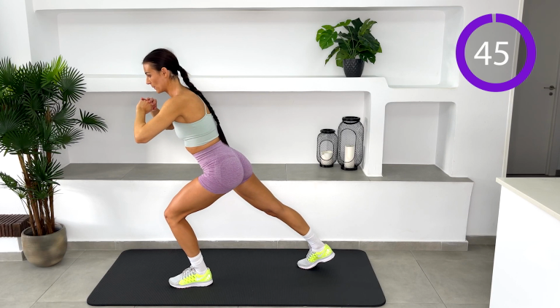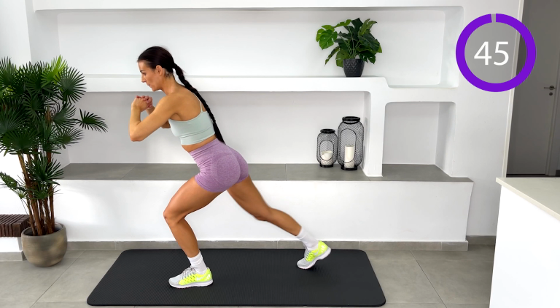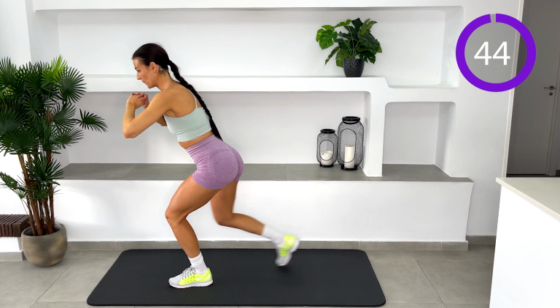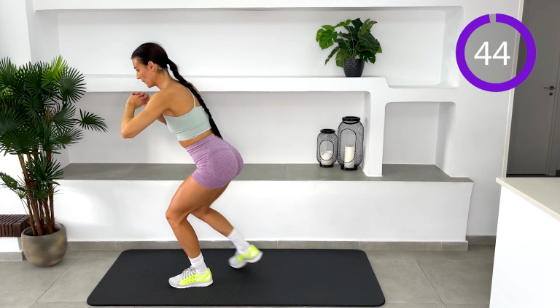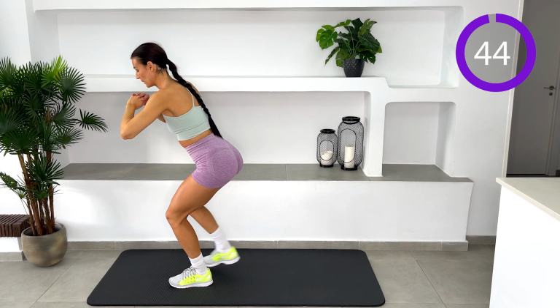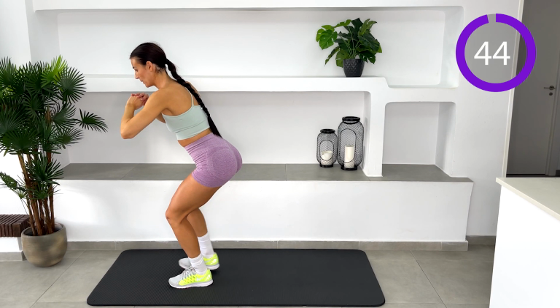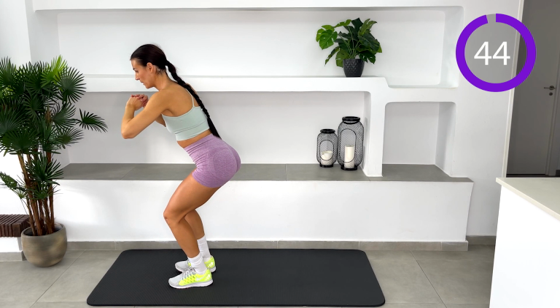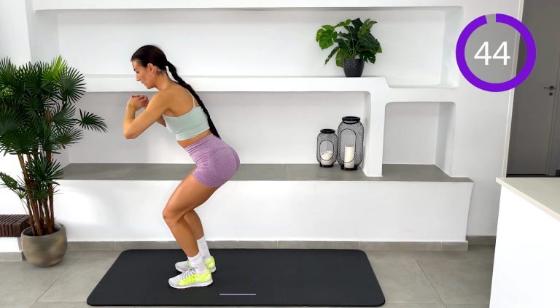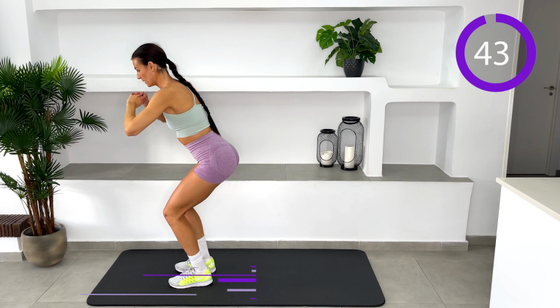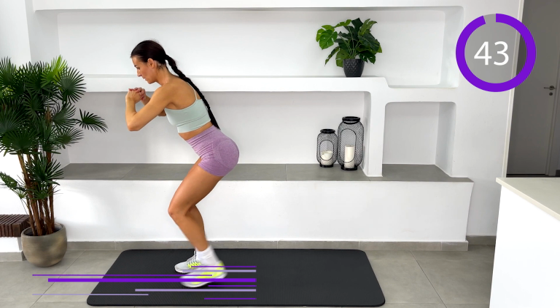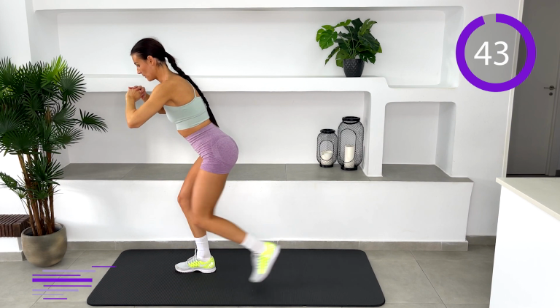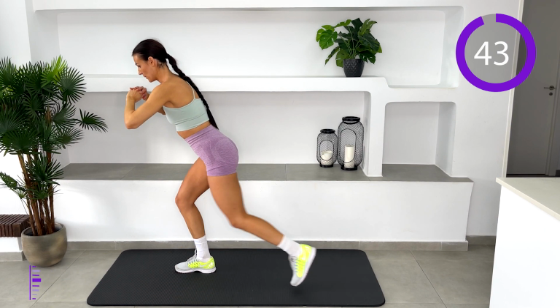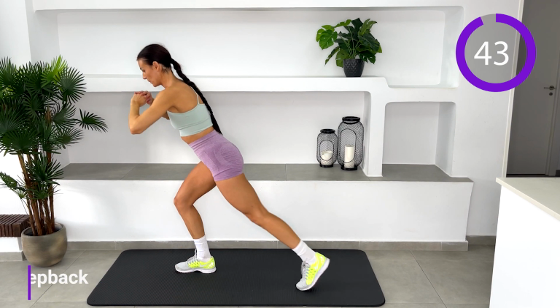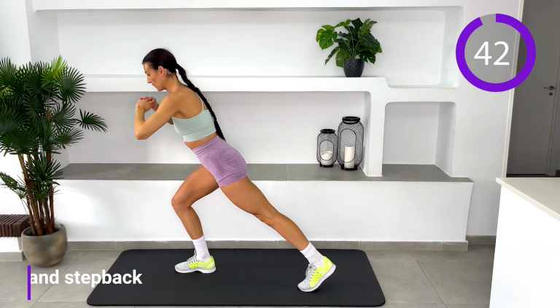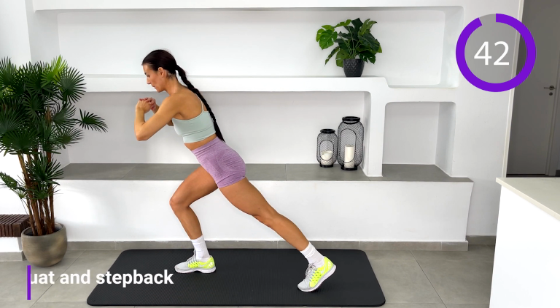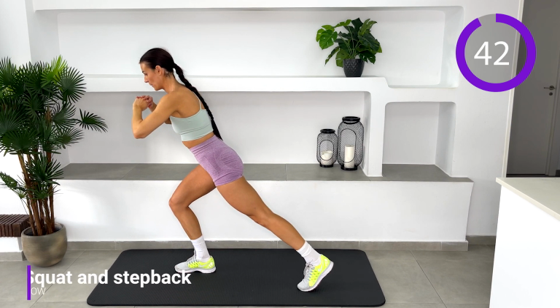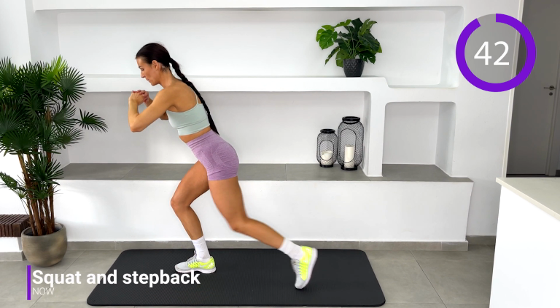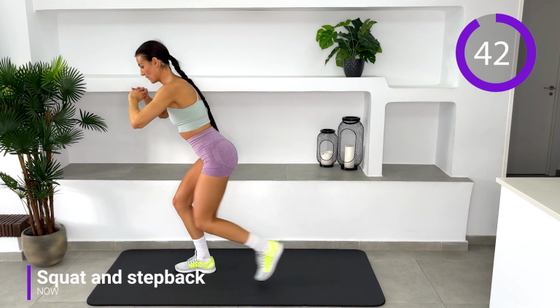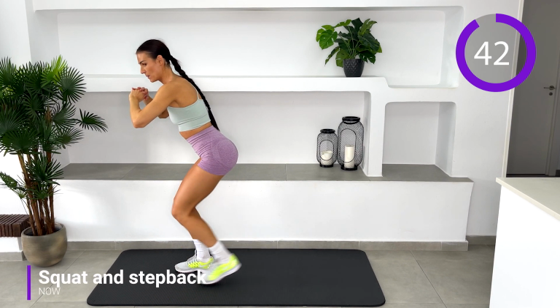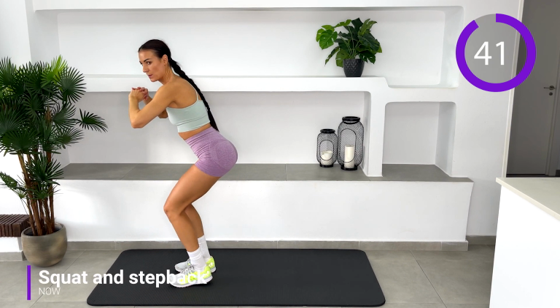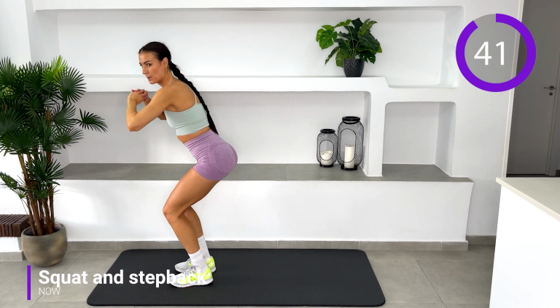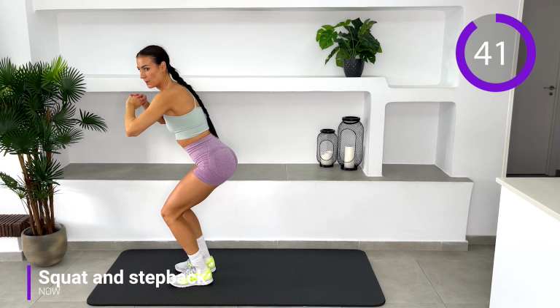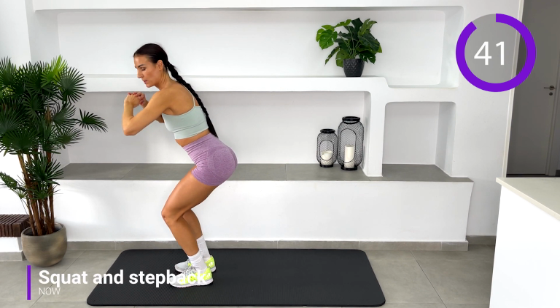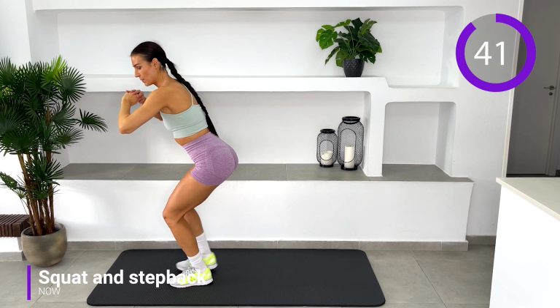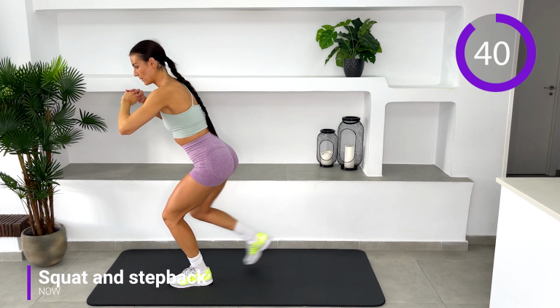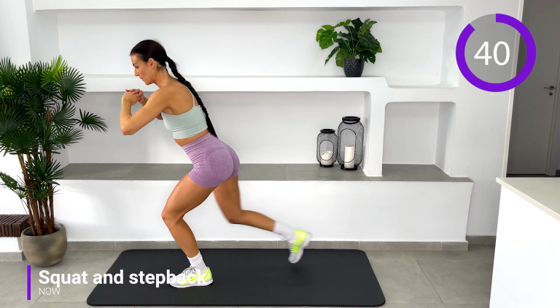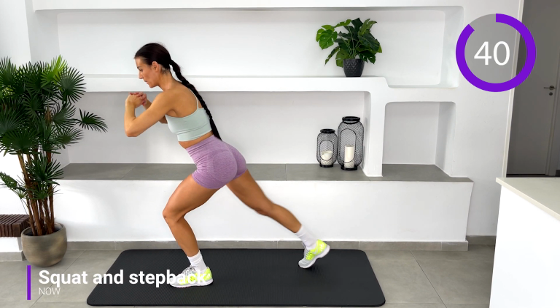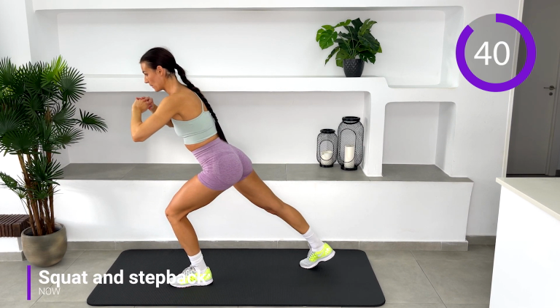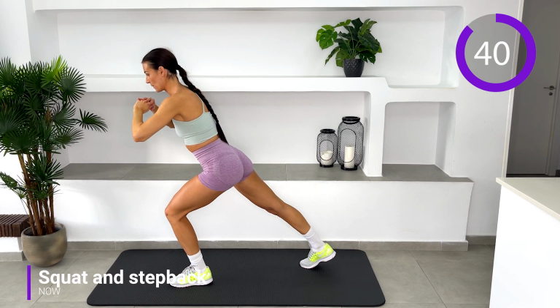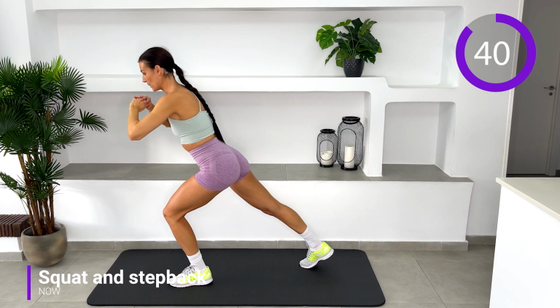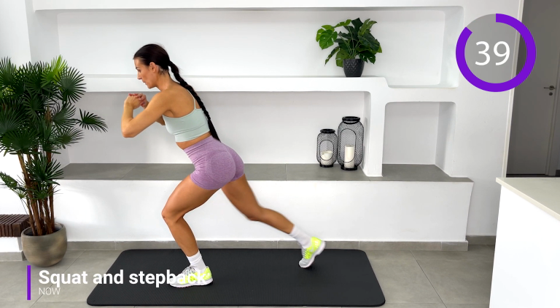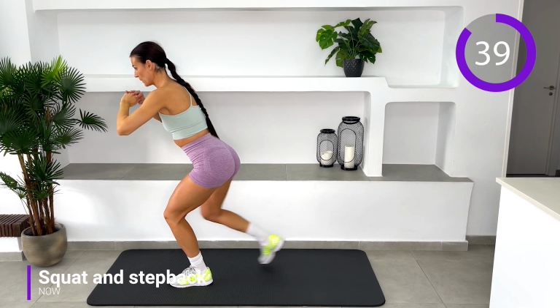Squat and step back. Keep your core engaged and maintain the half squat position when stepping back.